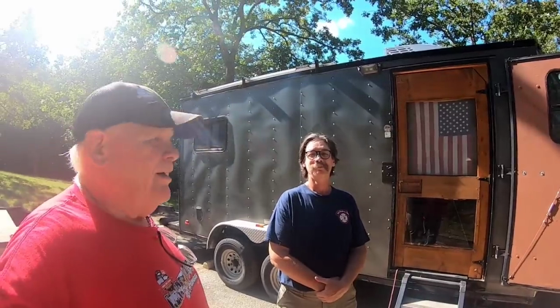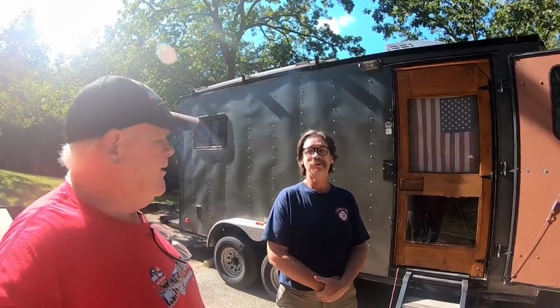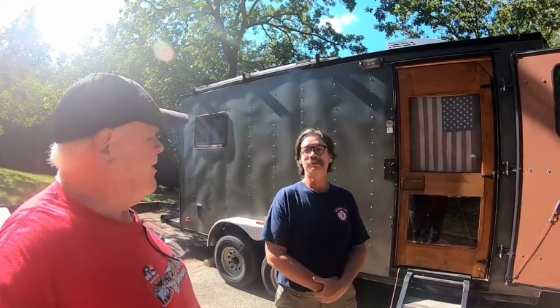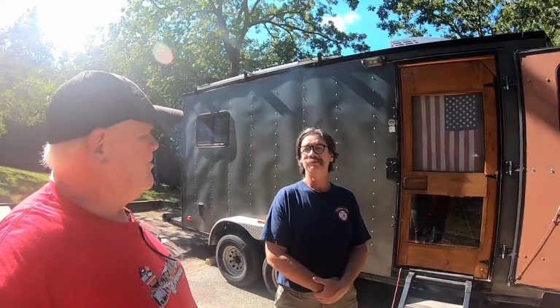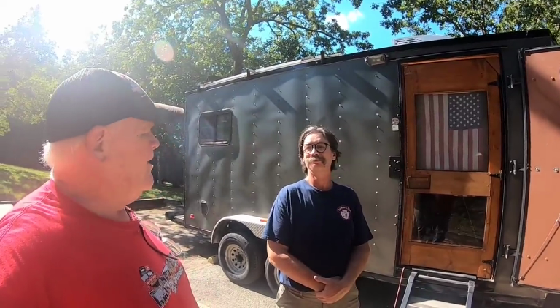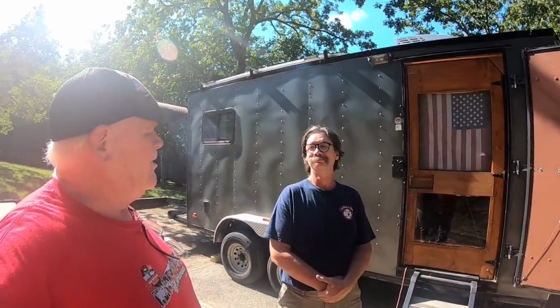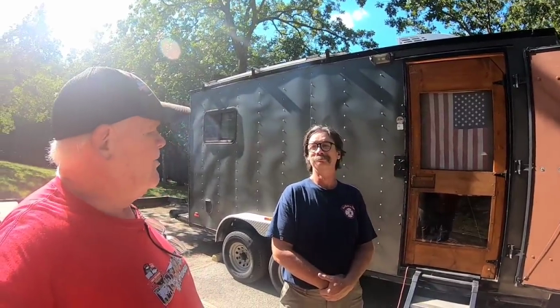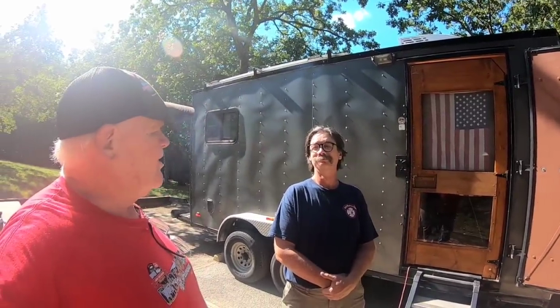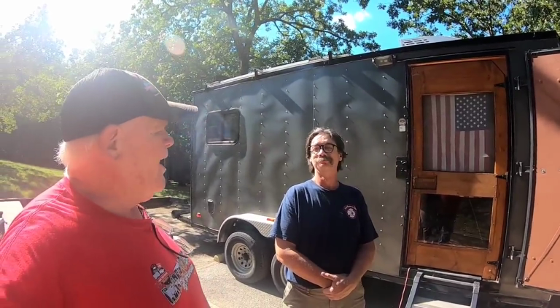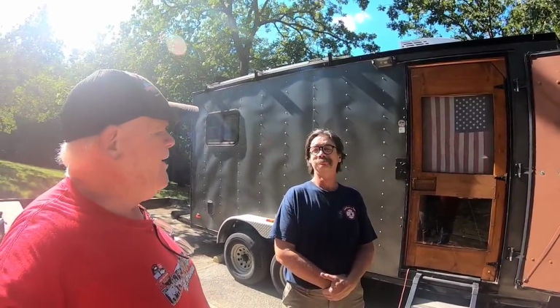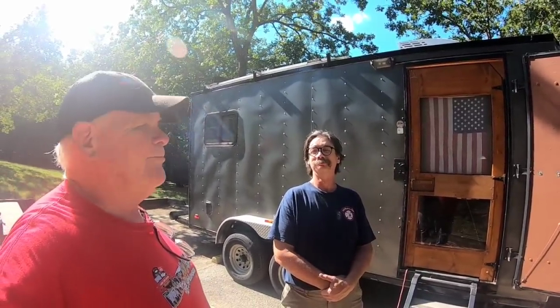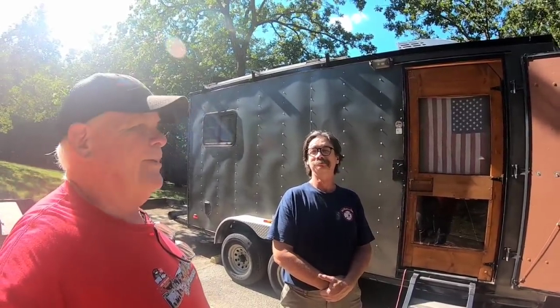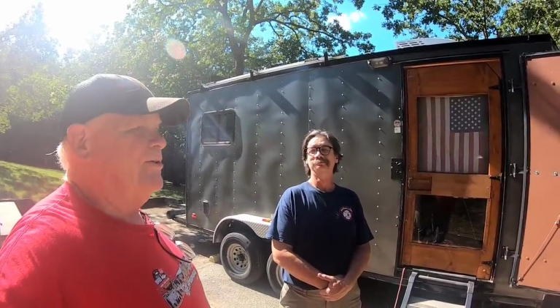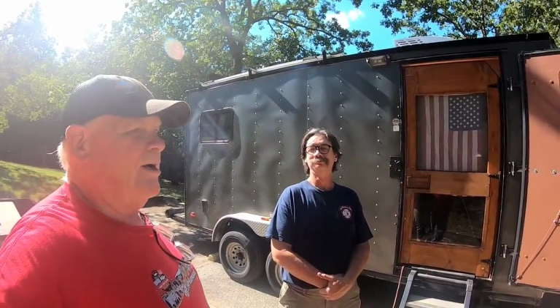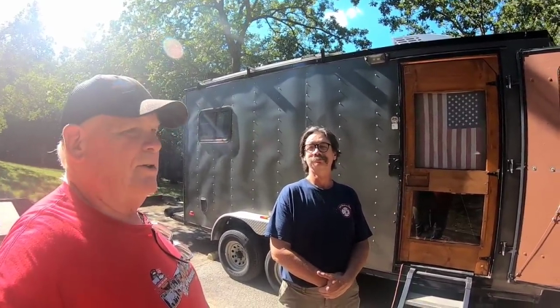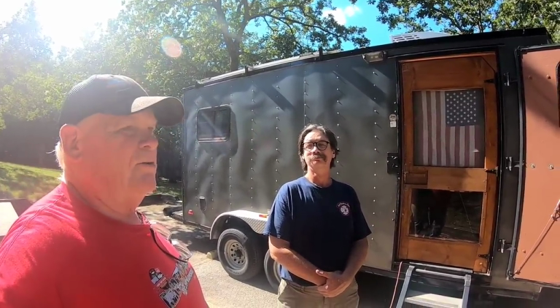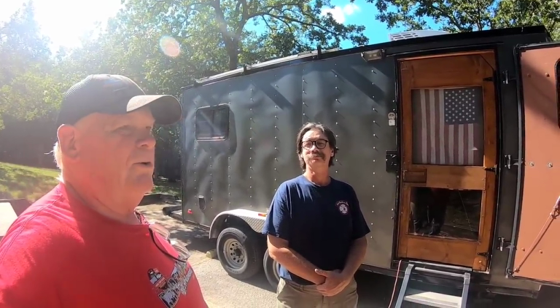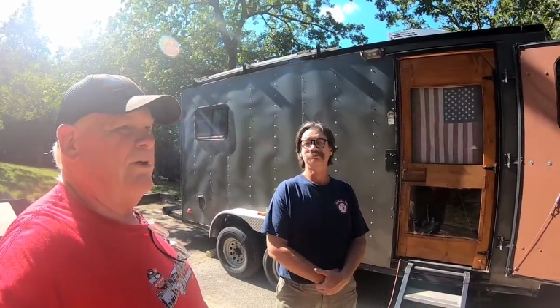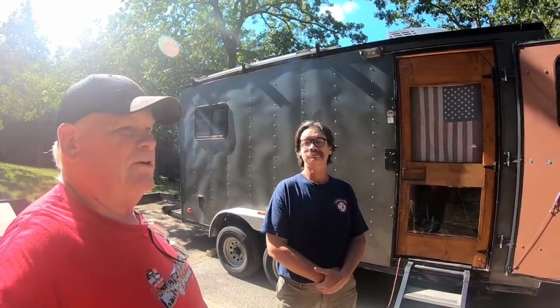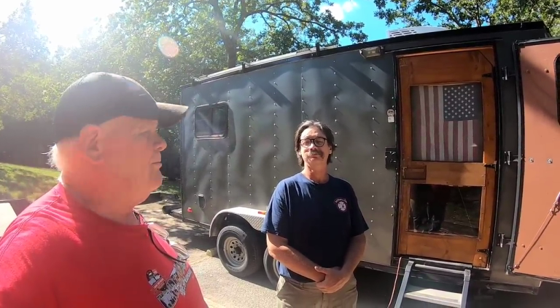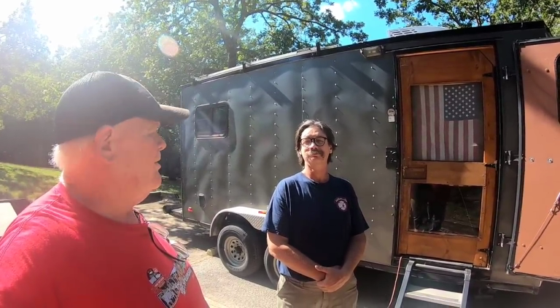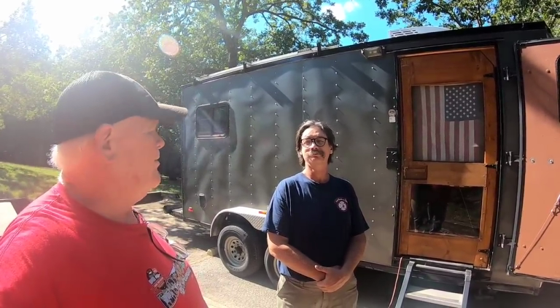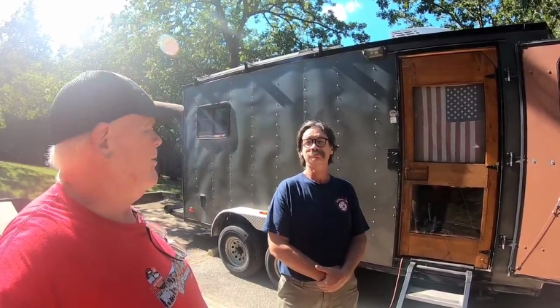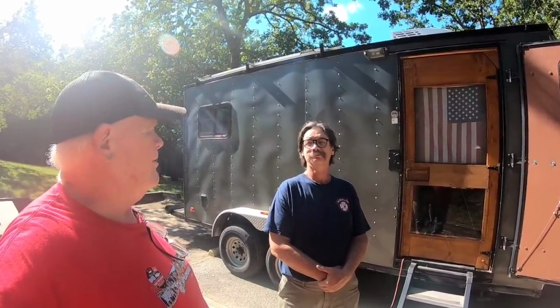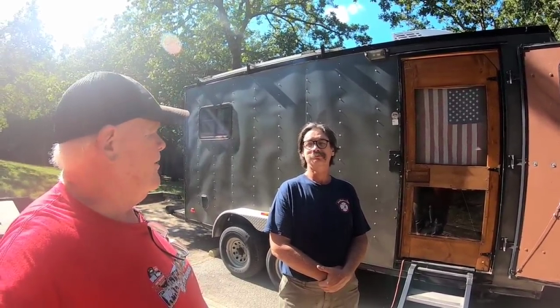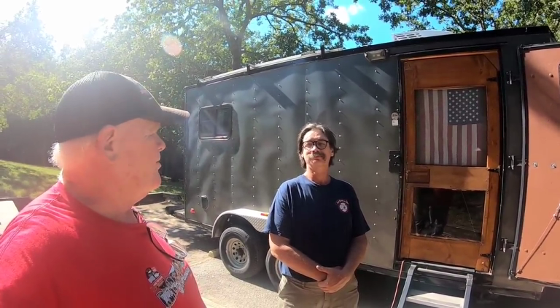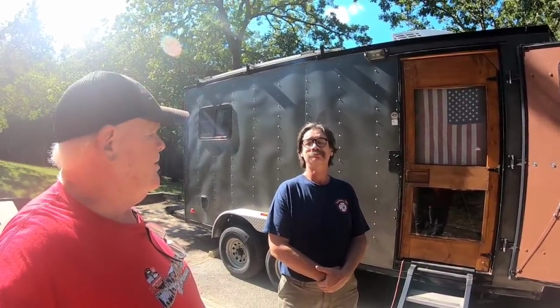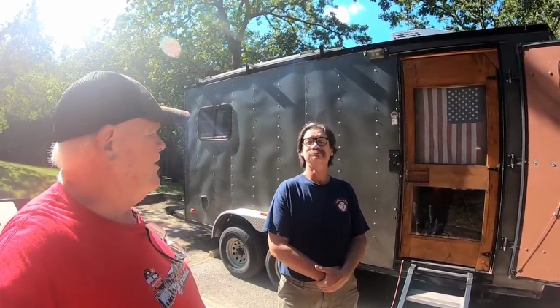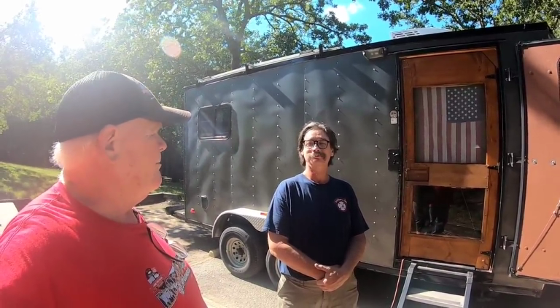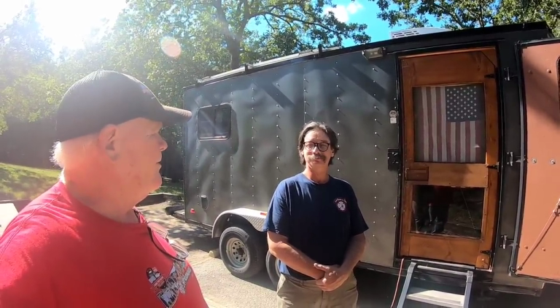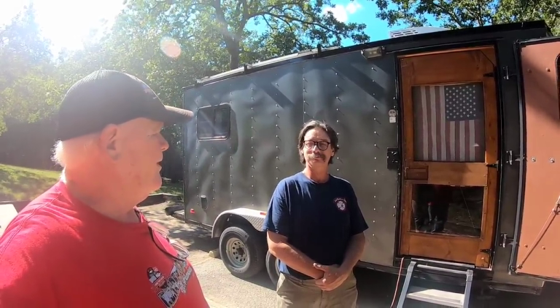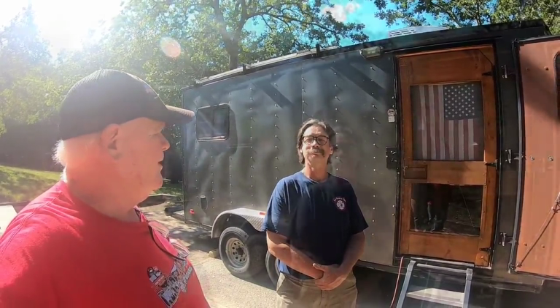All right, I'm standing here with Scott. Scott's a local boy - he's from a southern part of Arkansas, if I remember correctly.